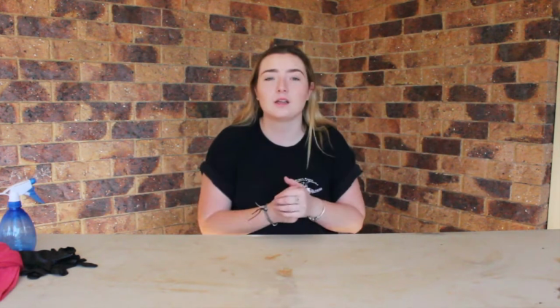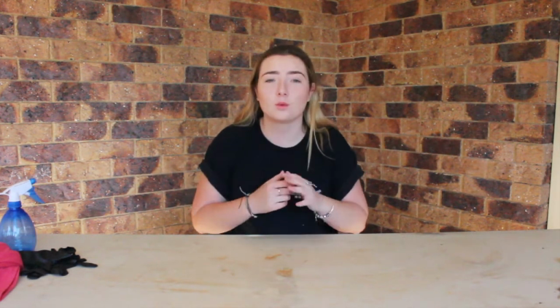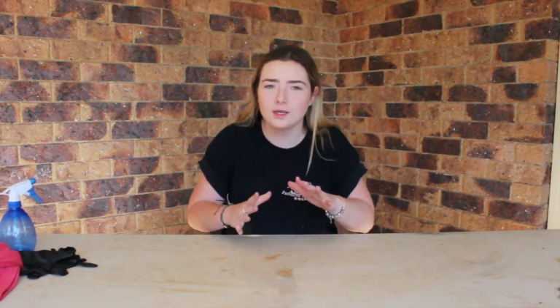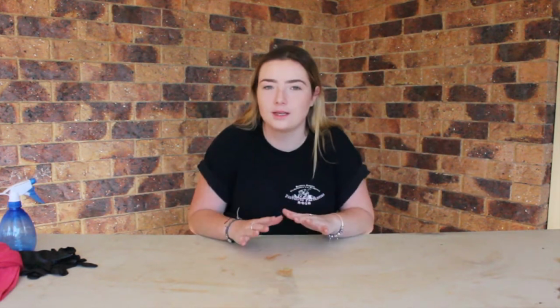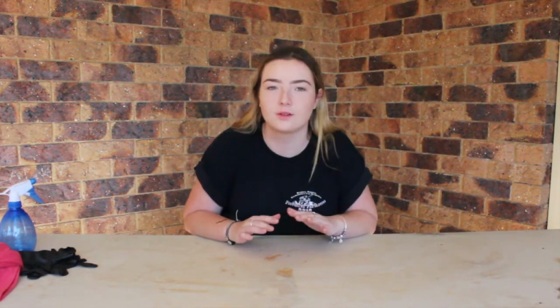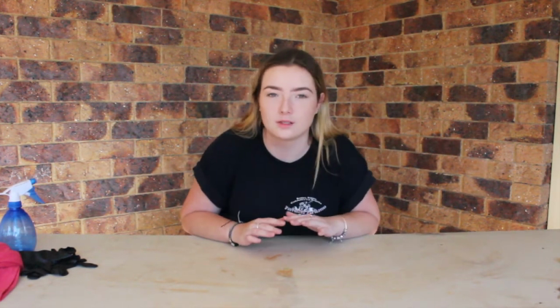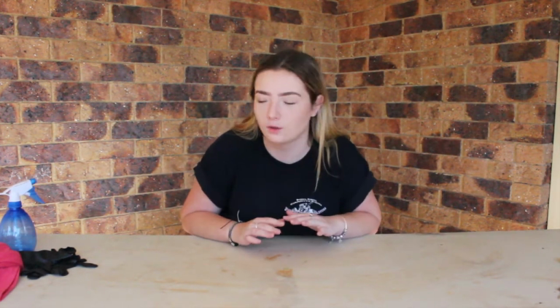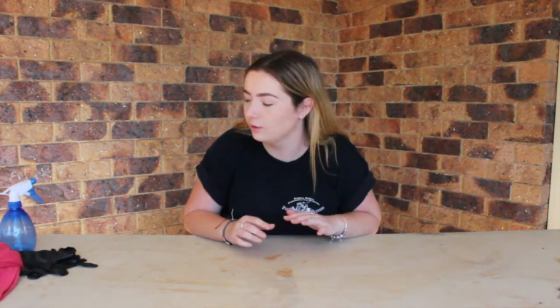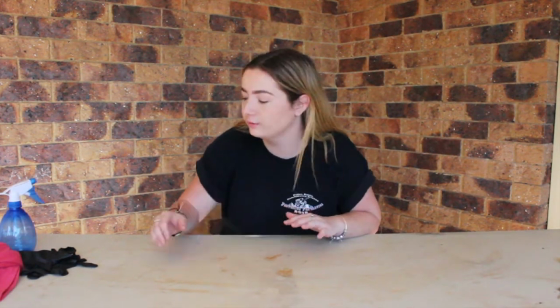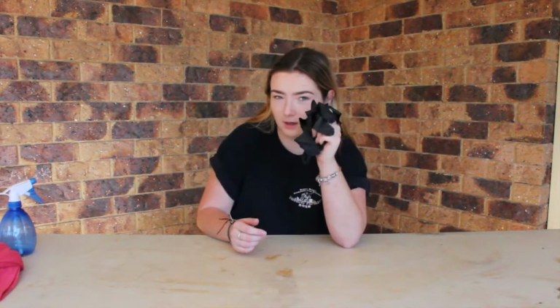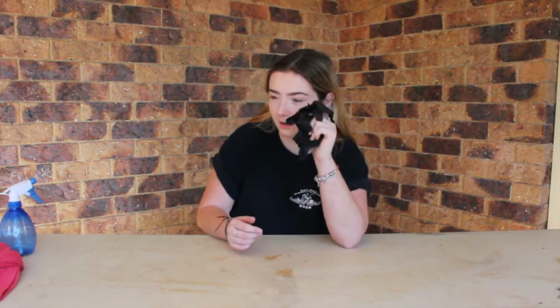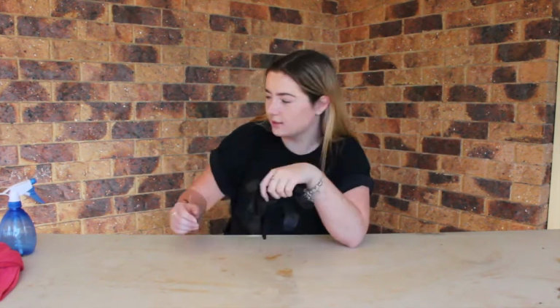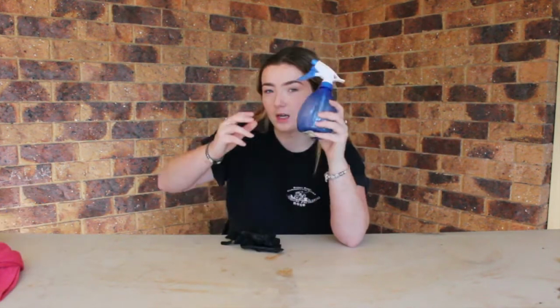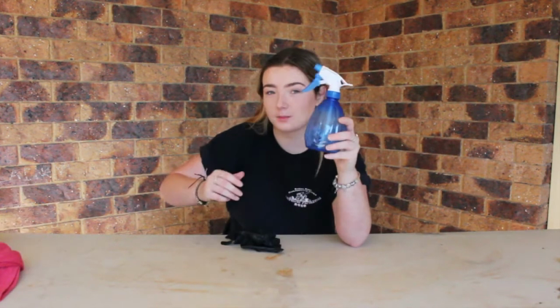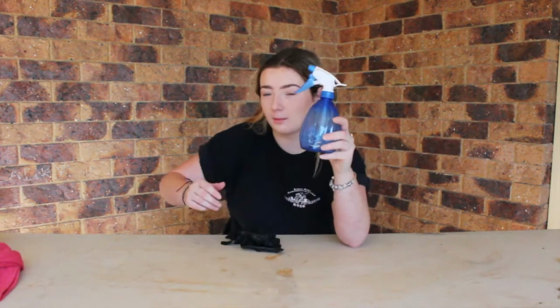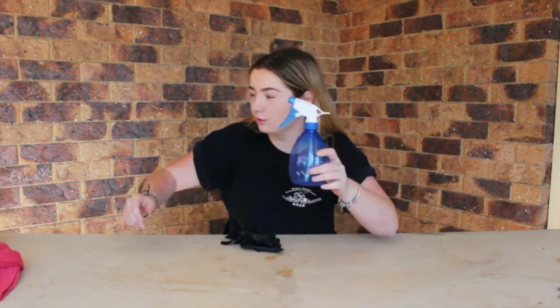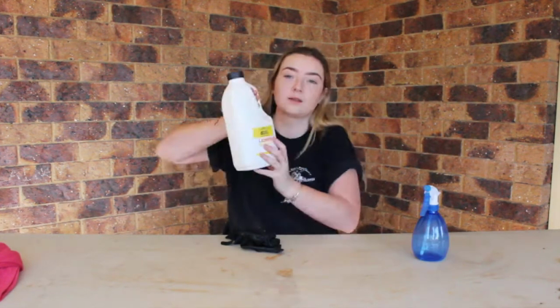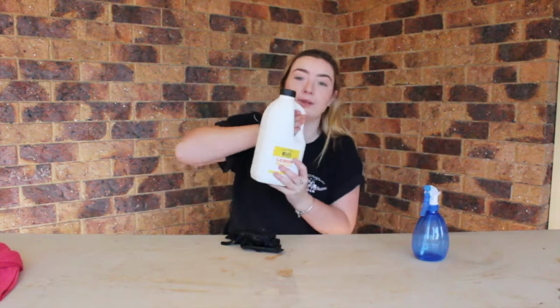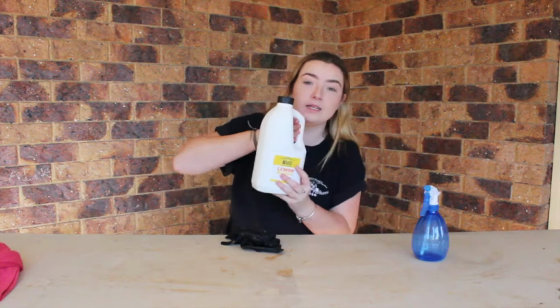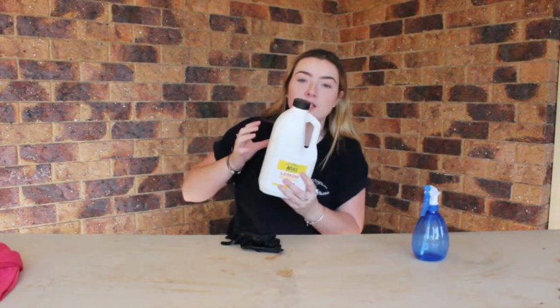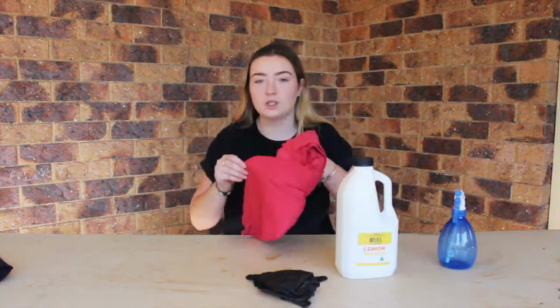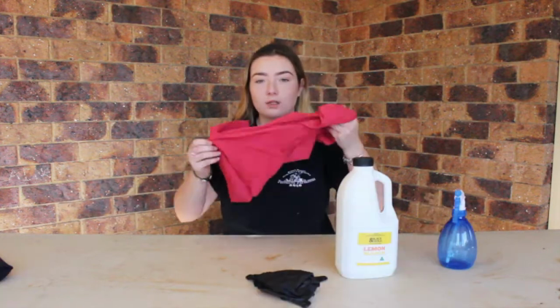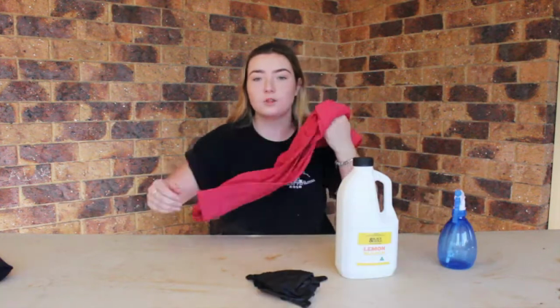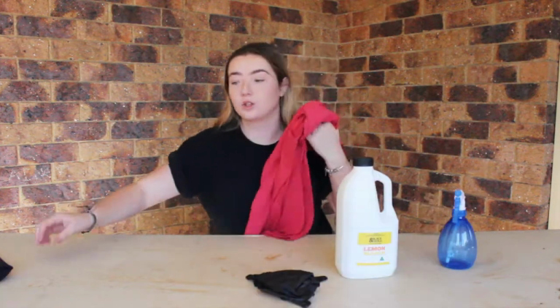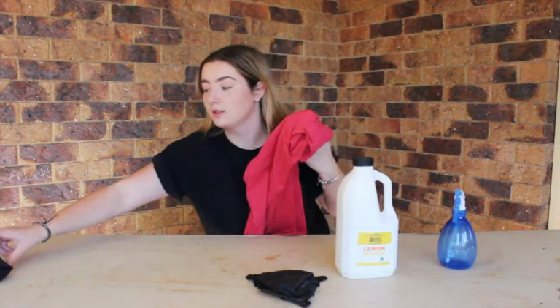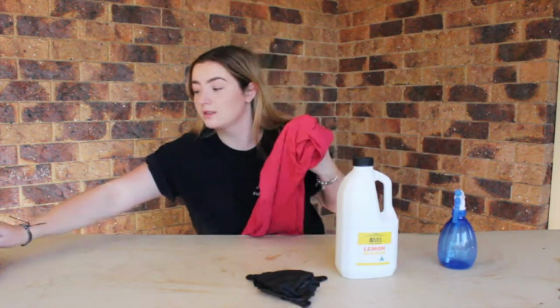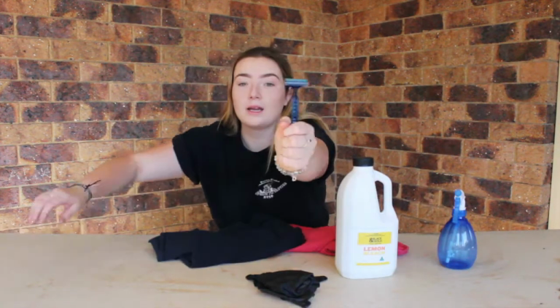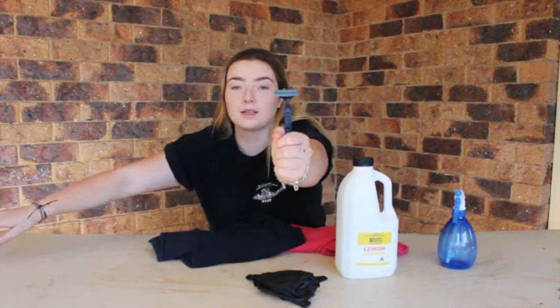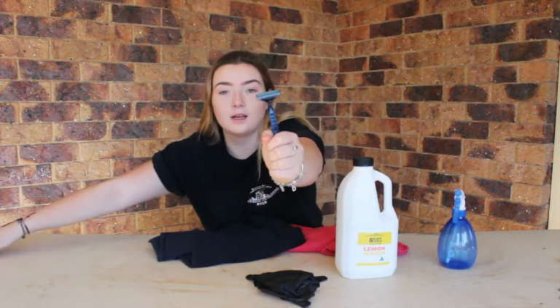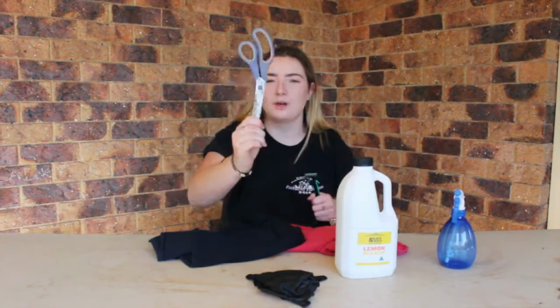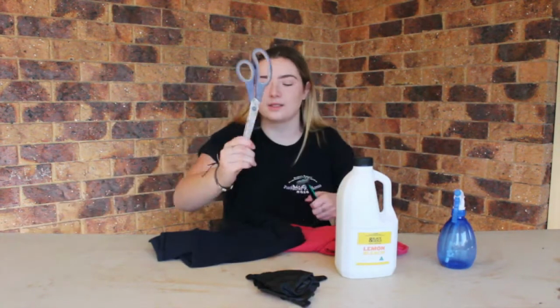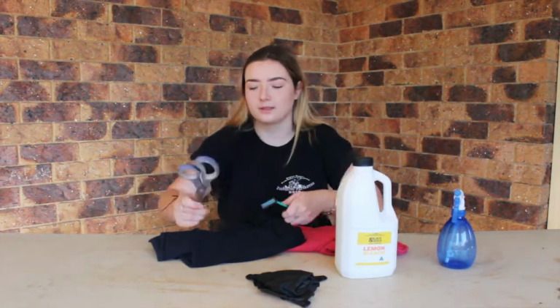So what you're going to need for this tutorial: a pair of gloves, a spray bottle, some bleach, t-shirts of your choice, a razor, and a pair of scissors.